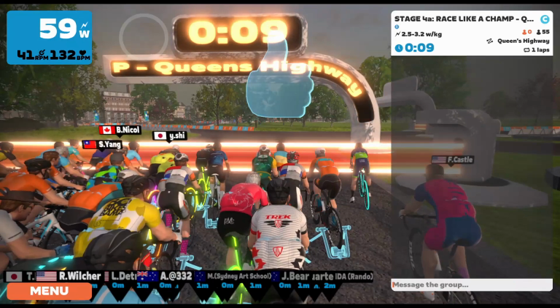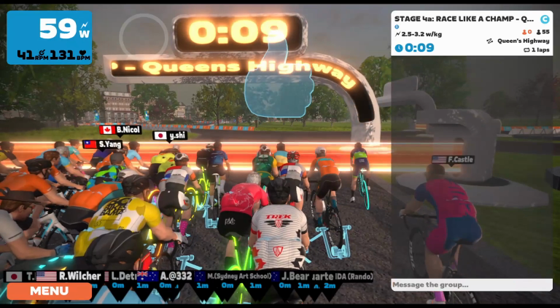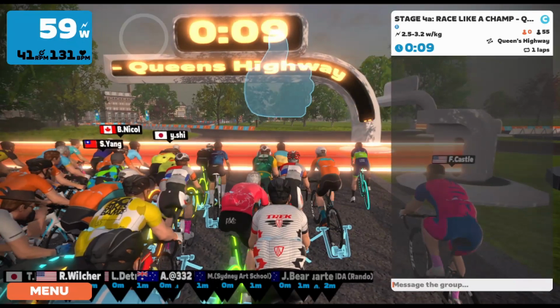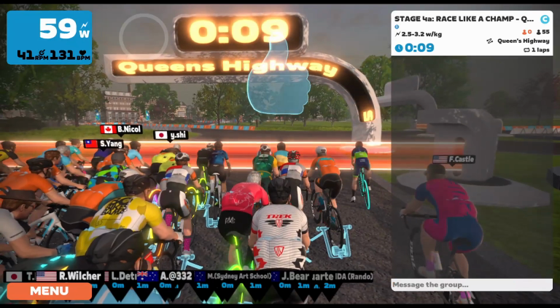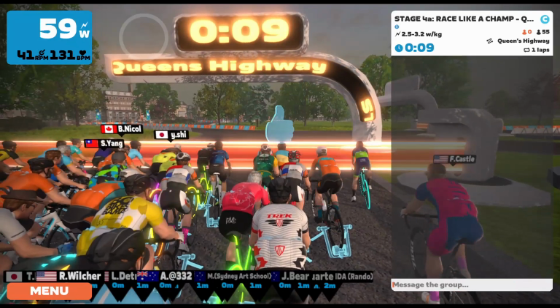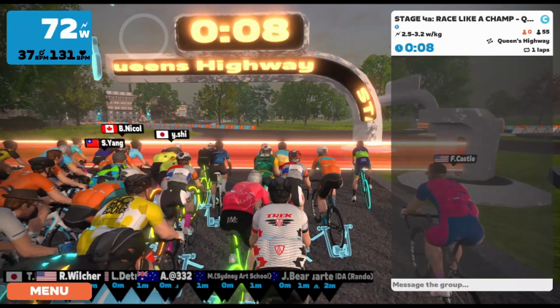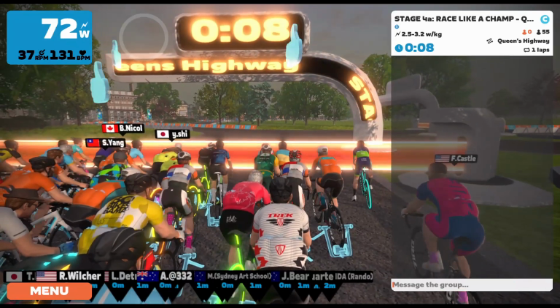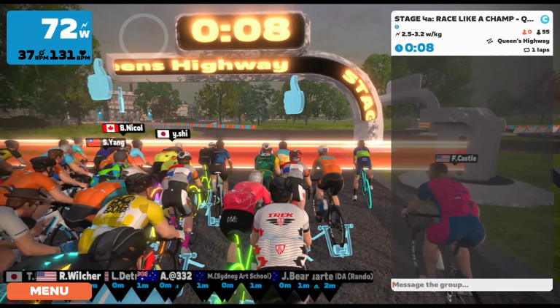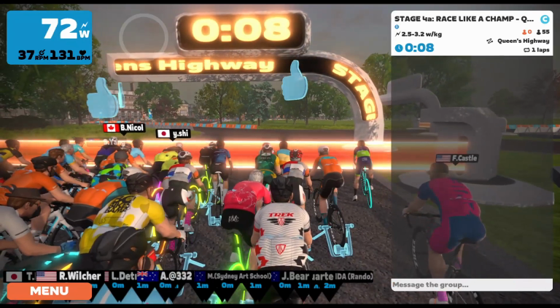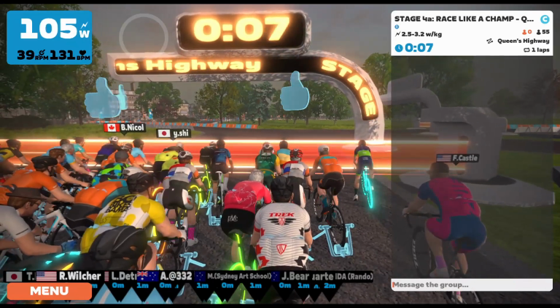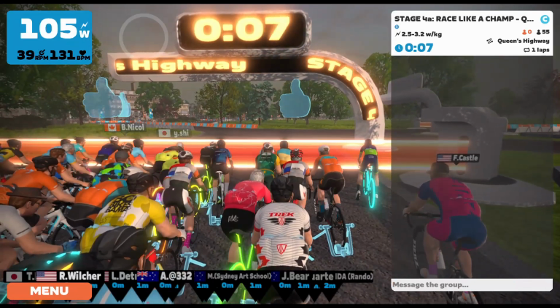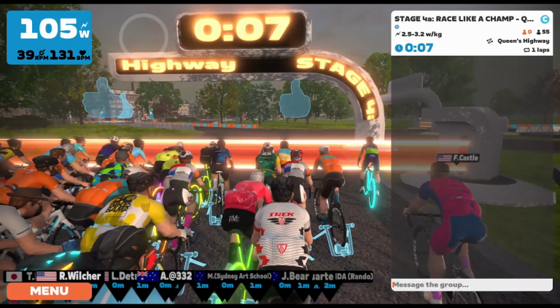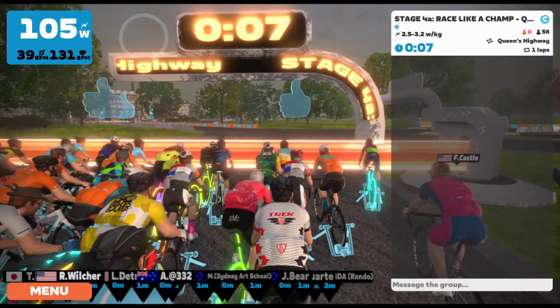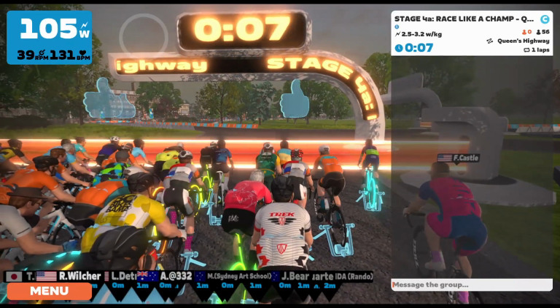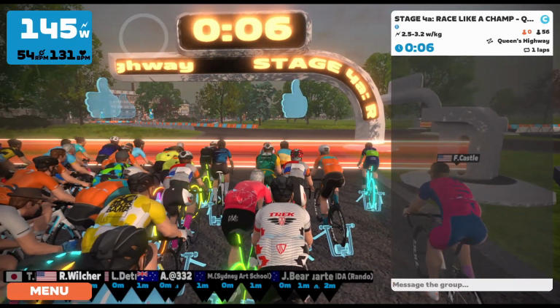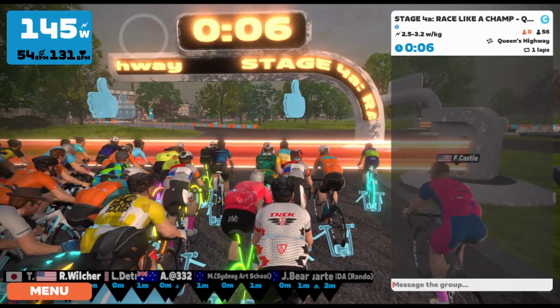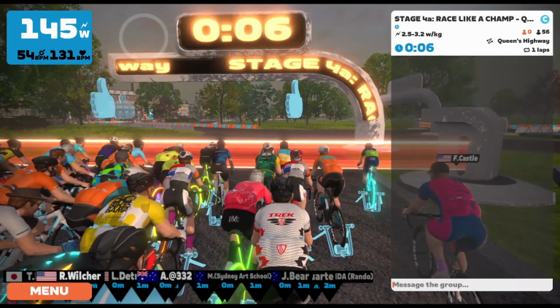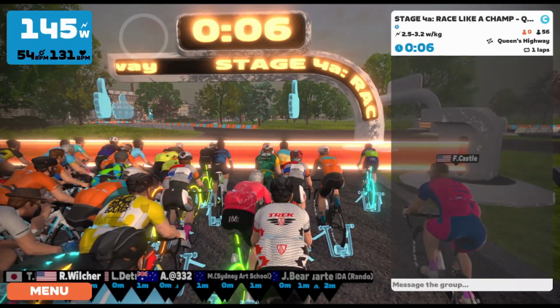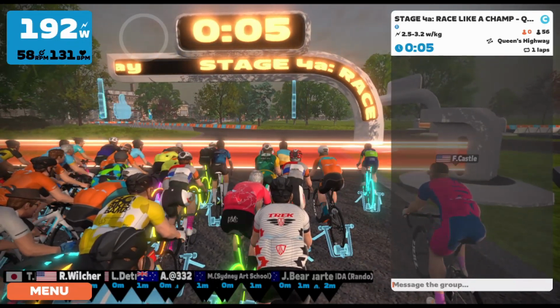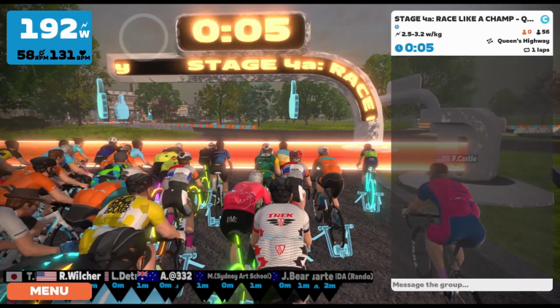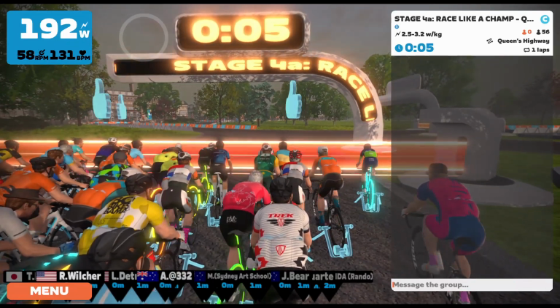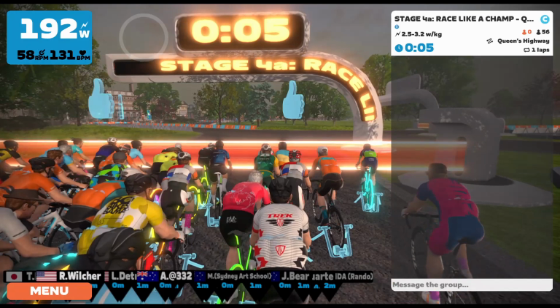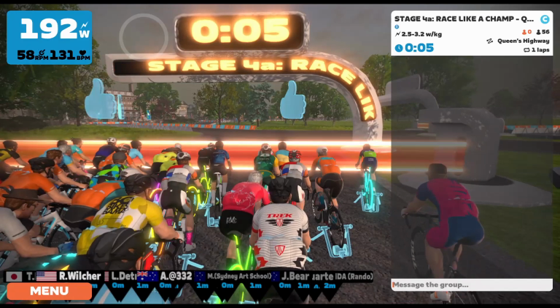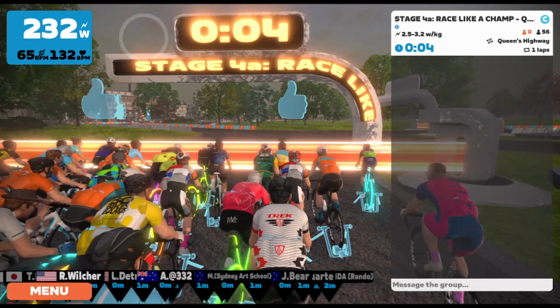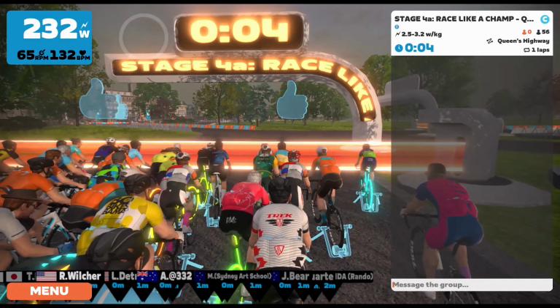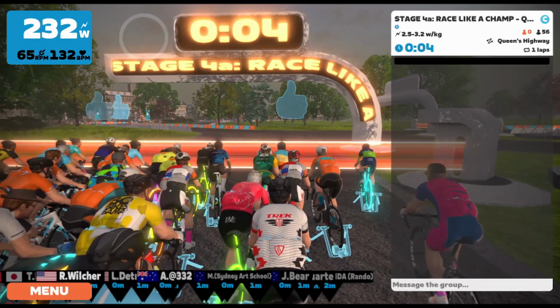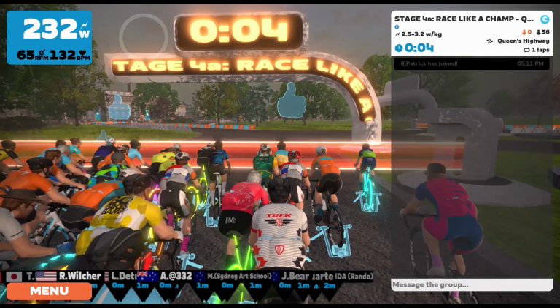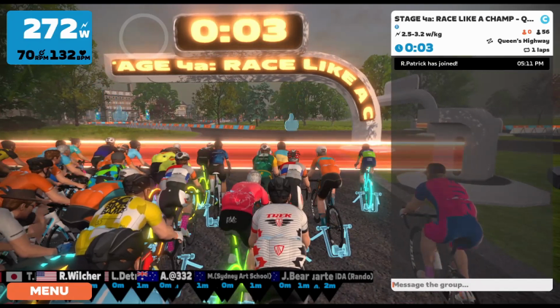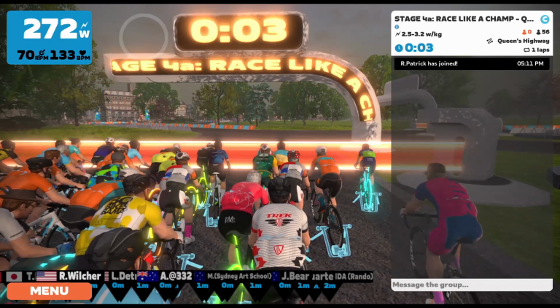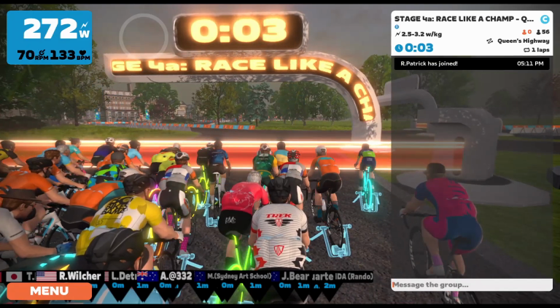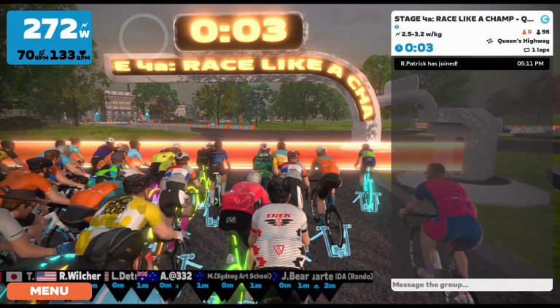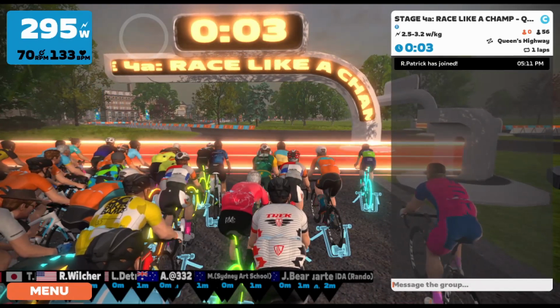What's going on everyone? This is Cadman Cycling. Welcome in and welcome back to the channel. Hope you're having a great day. Thanks for being here.